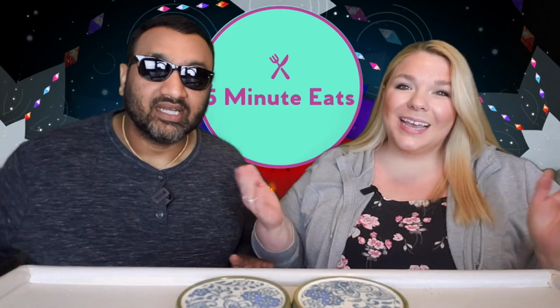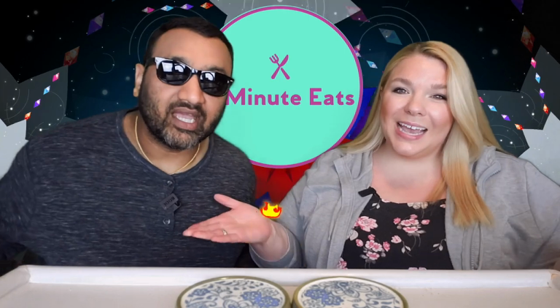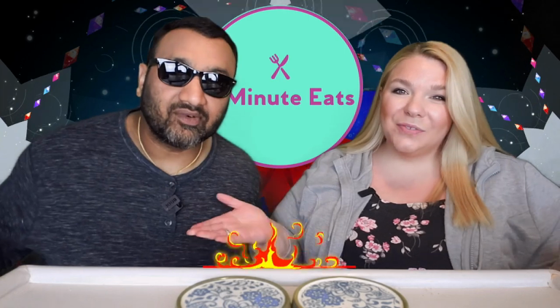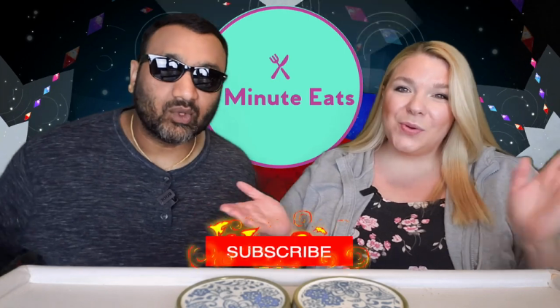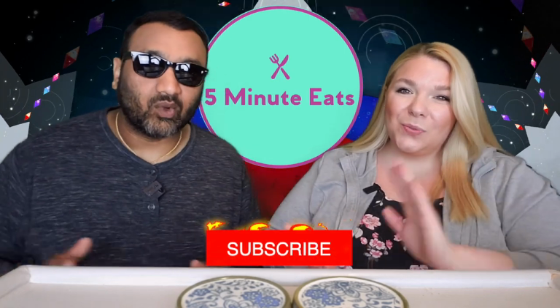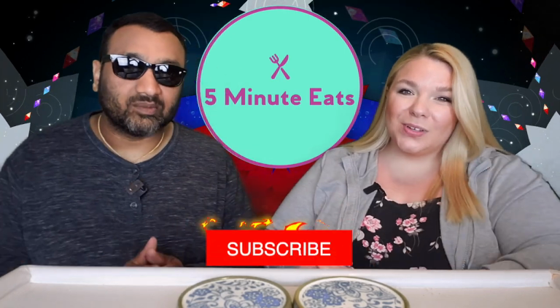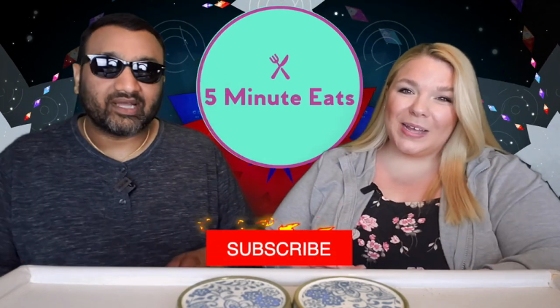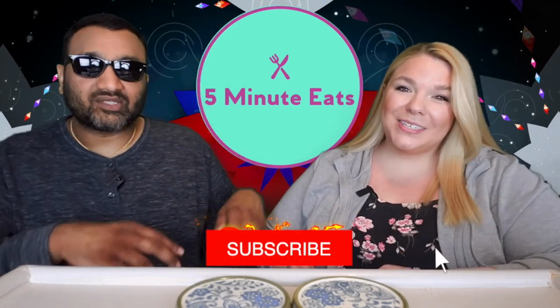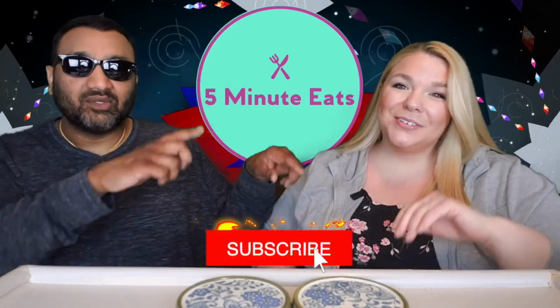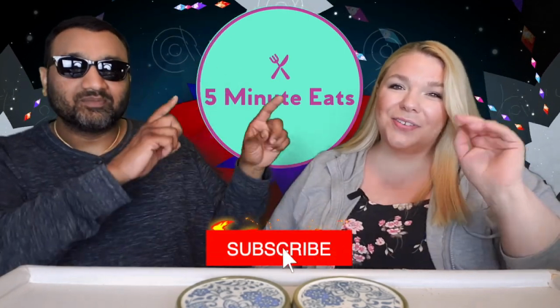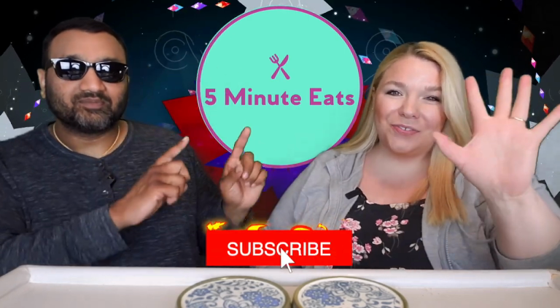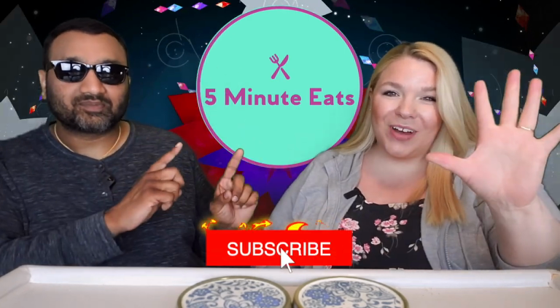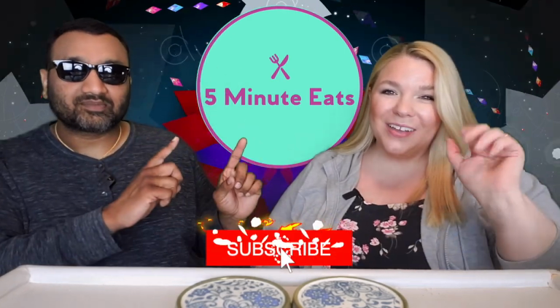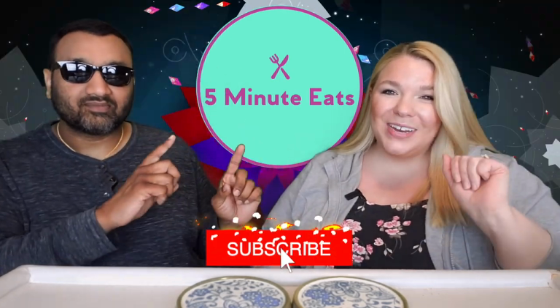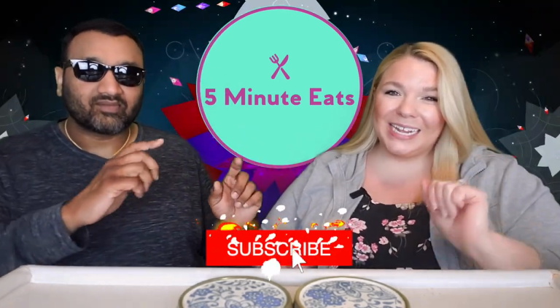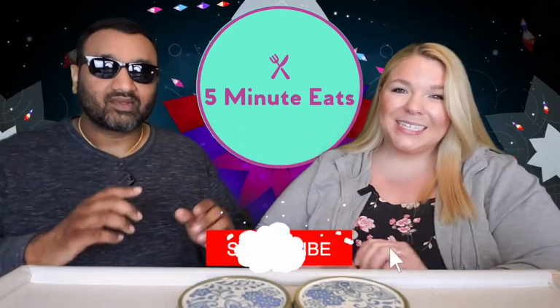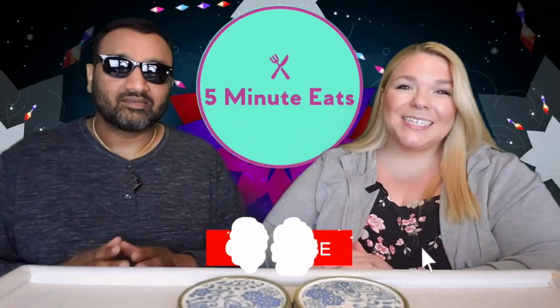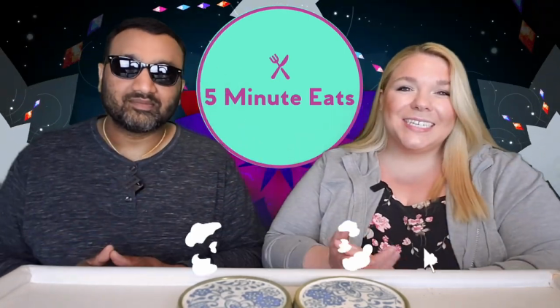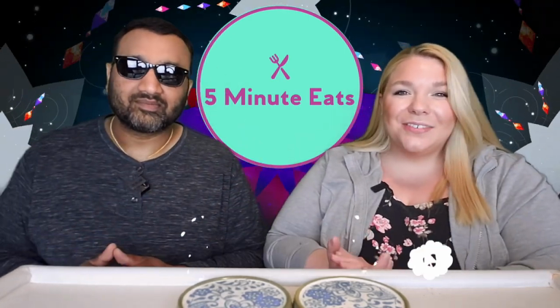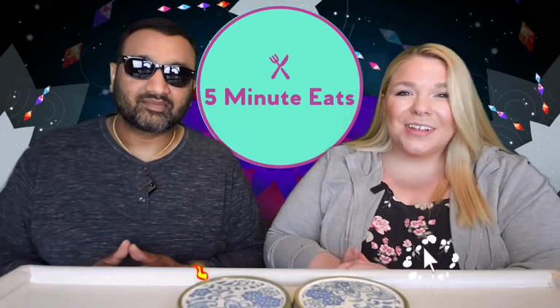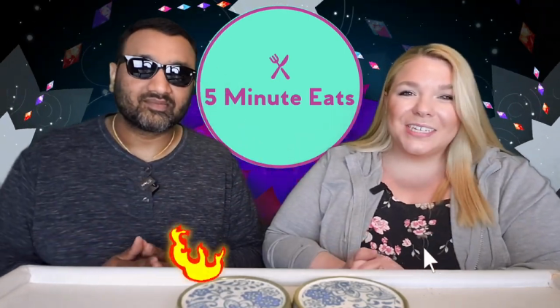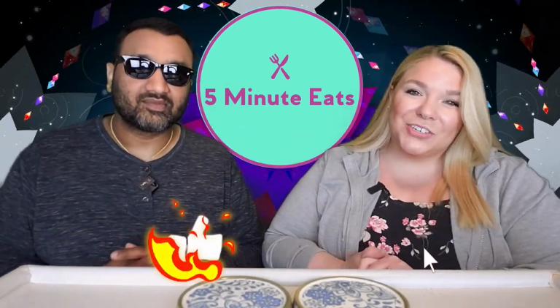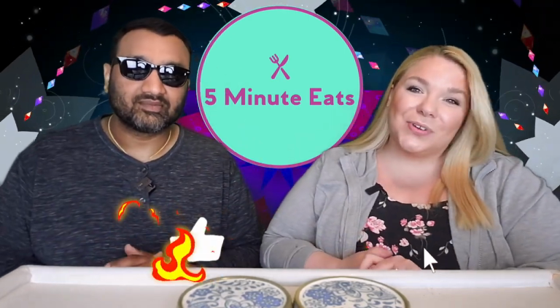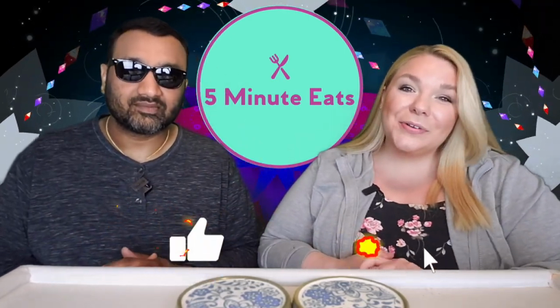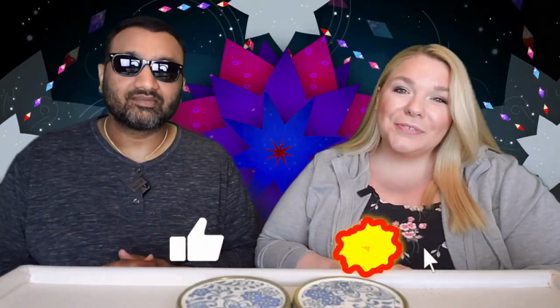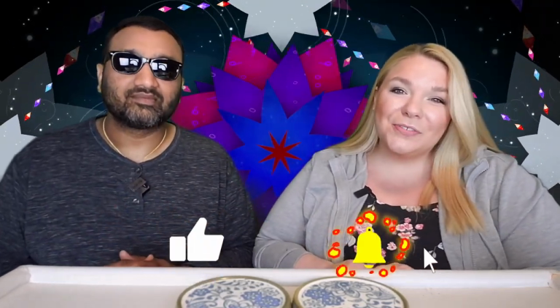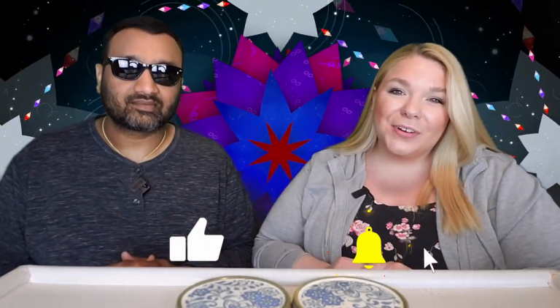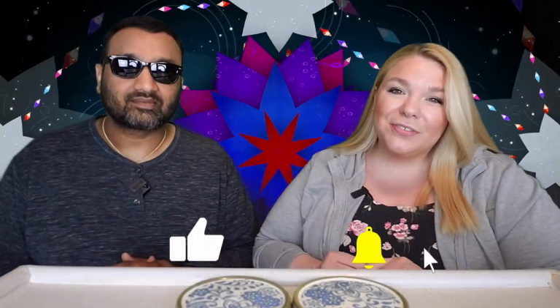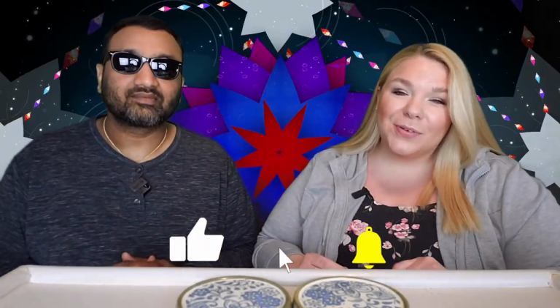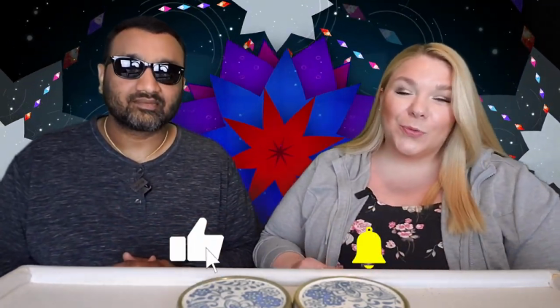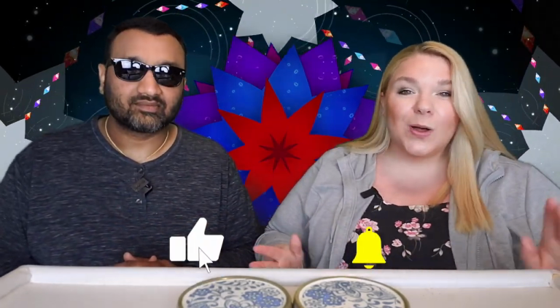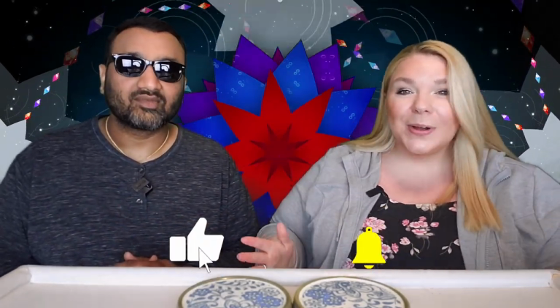Hey everyone, welcome back to 5 Minute Eats and today we've got a little drink review for you from Walmart.